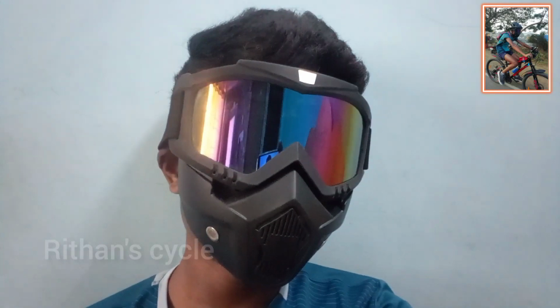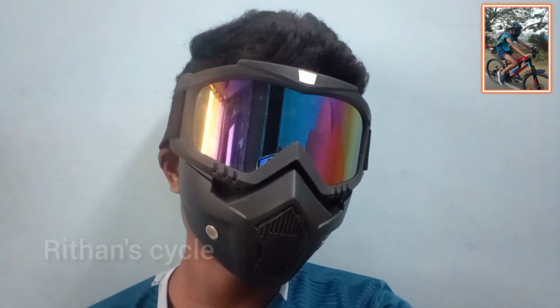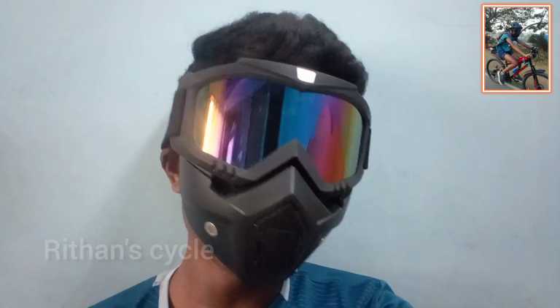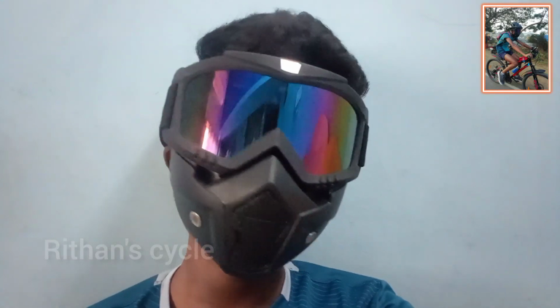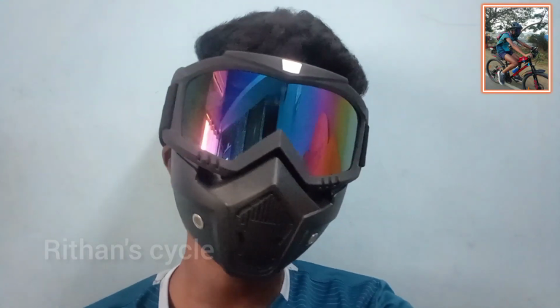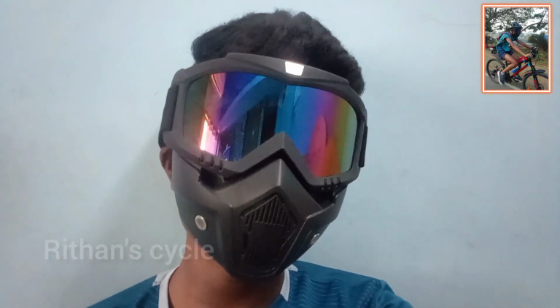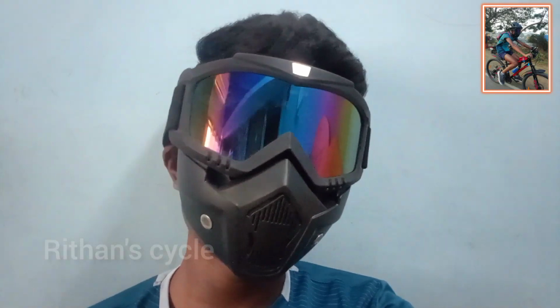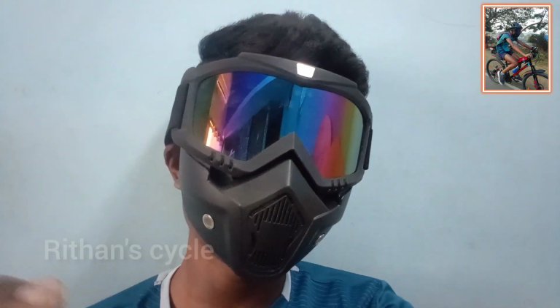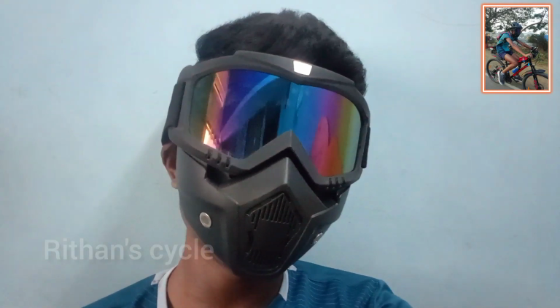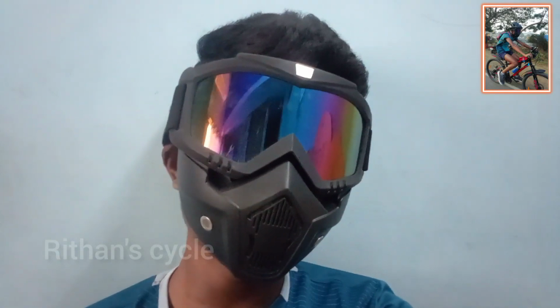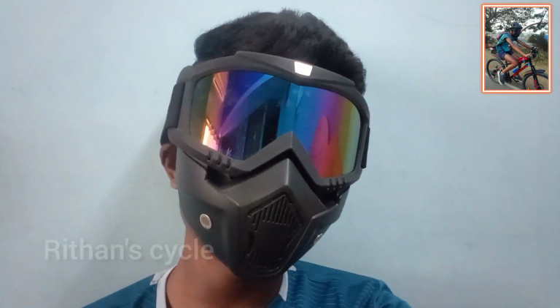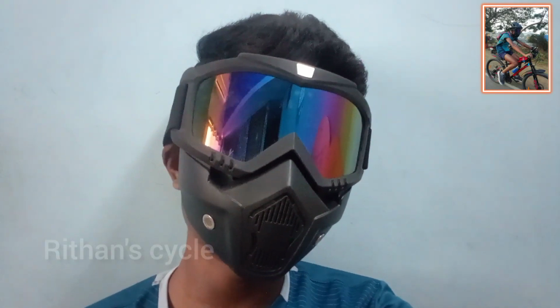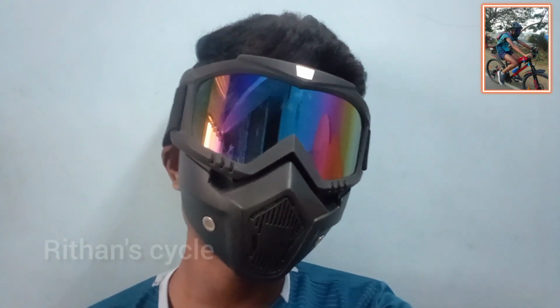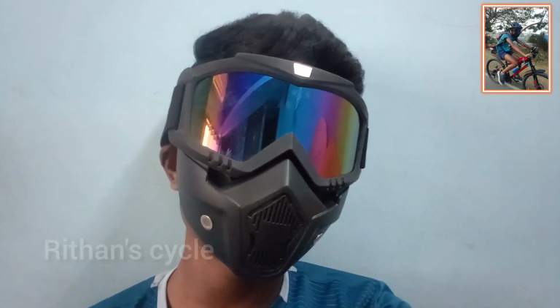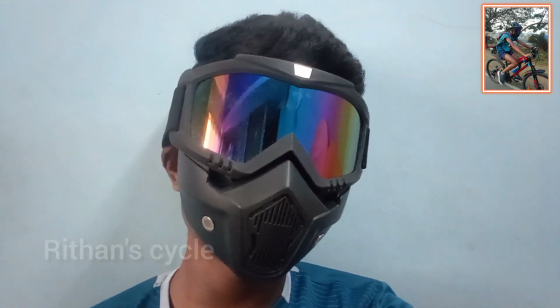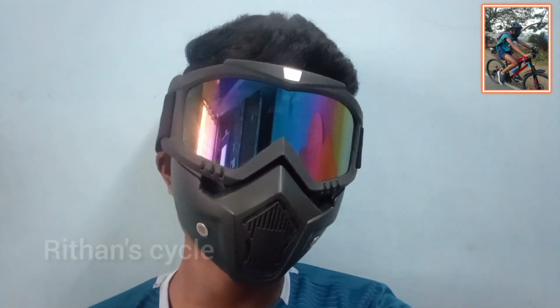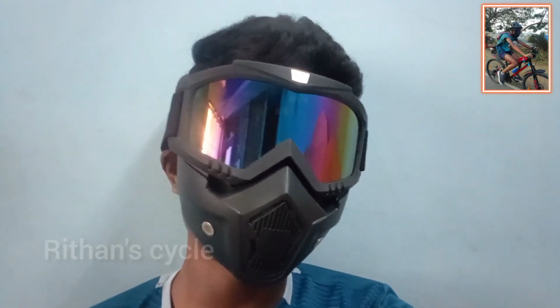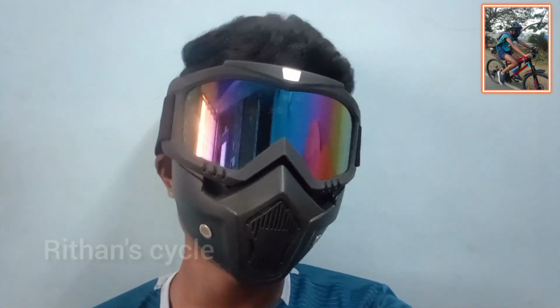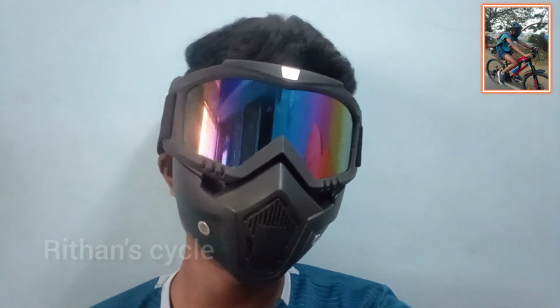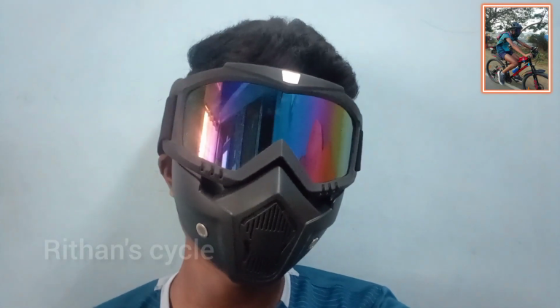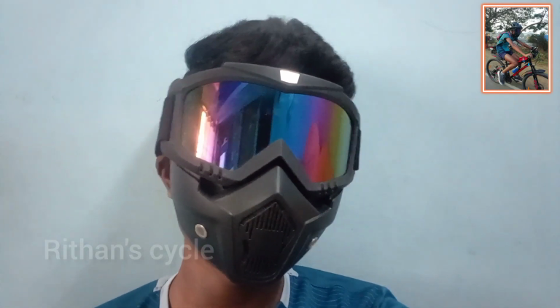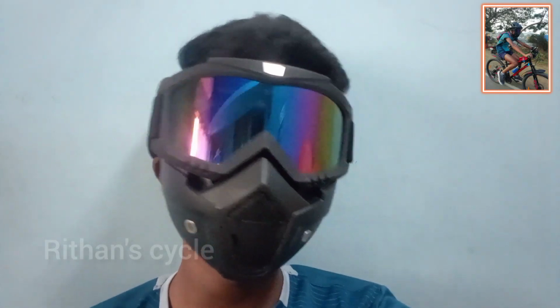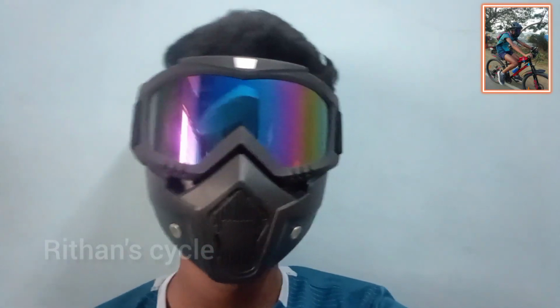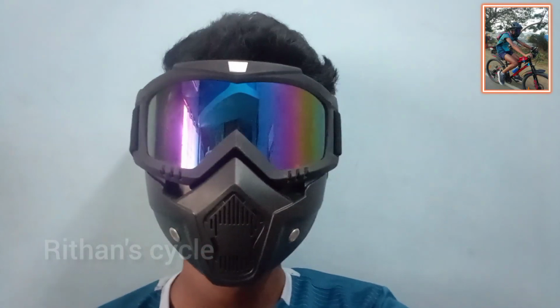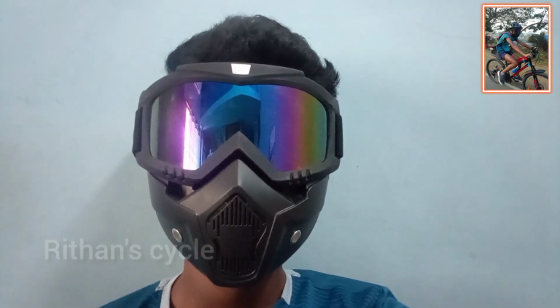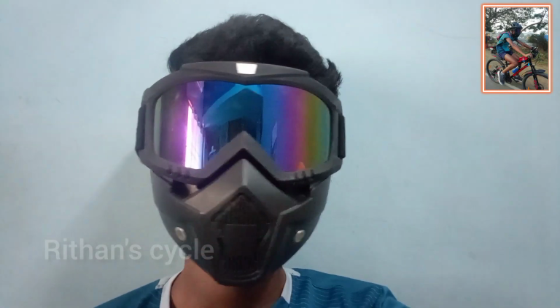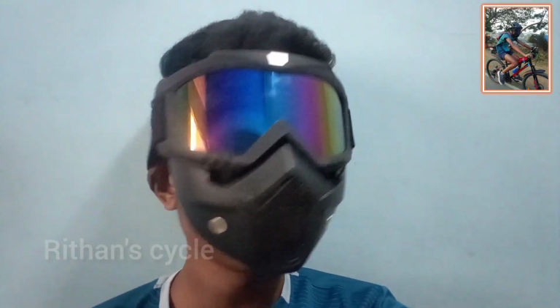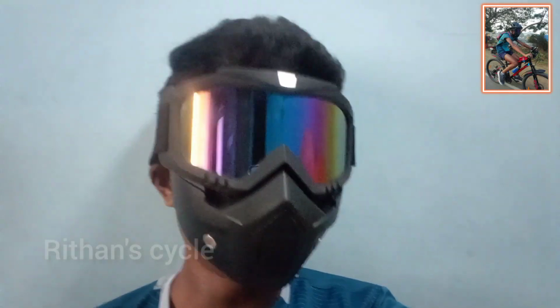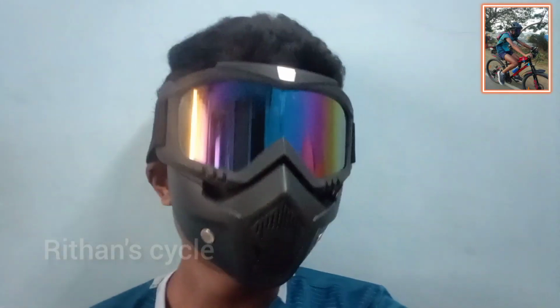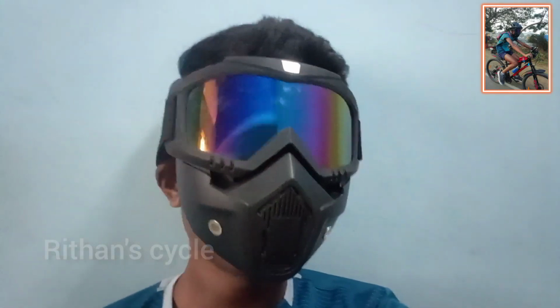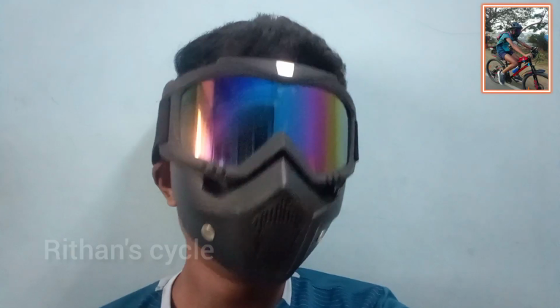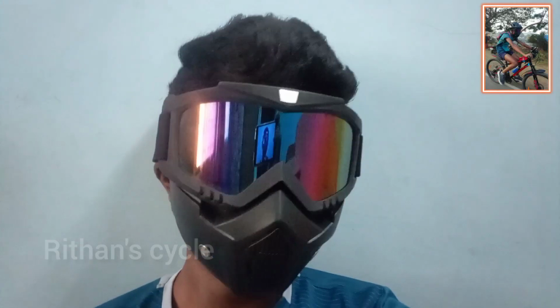I will give you links in the description. Now, let's go to the video.